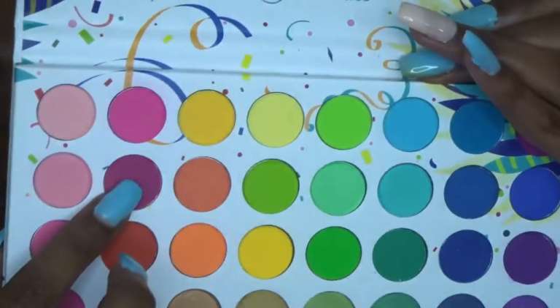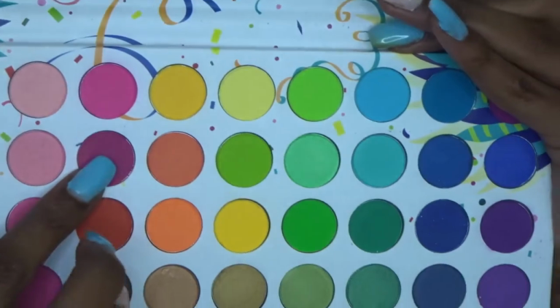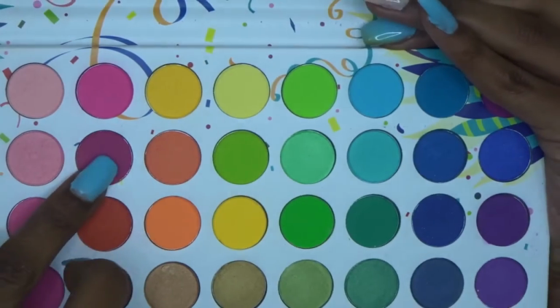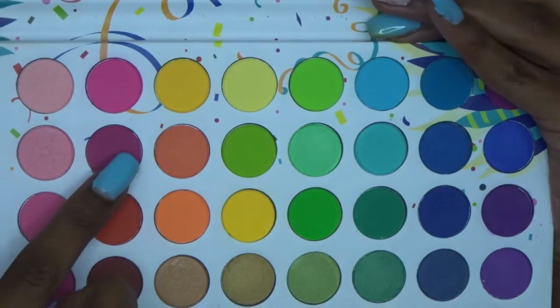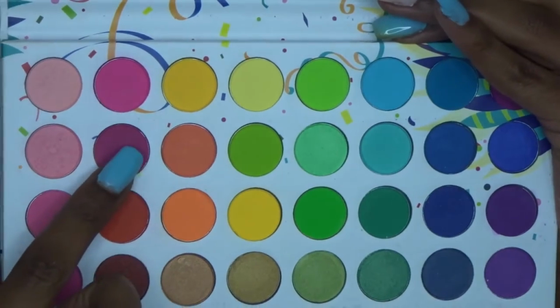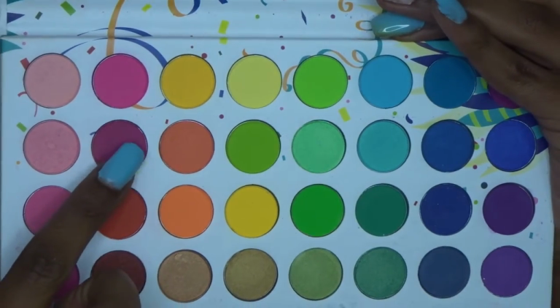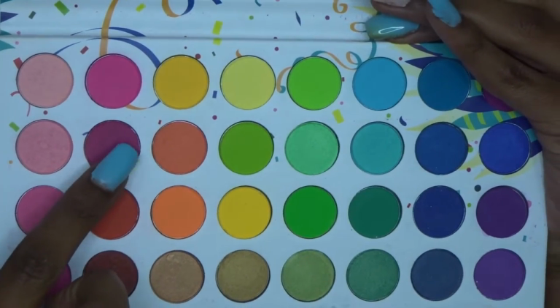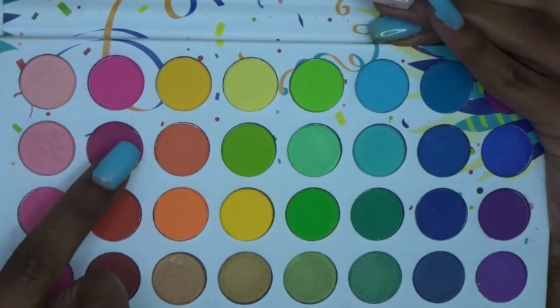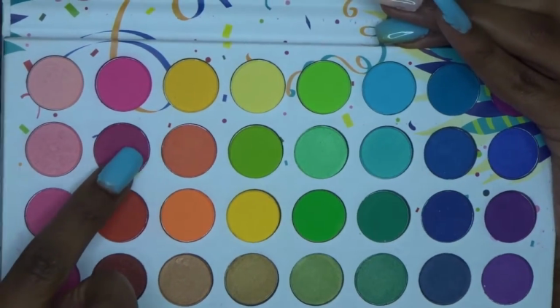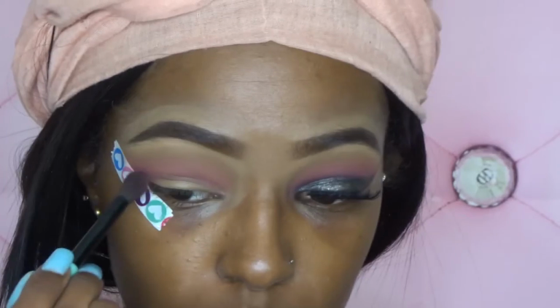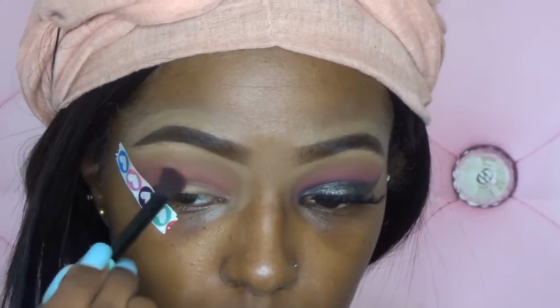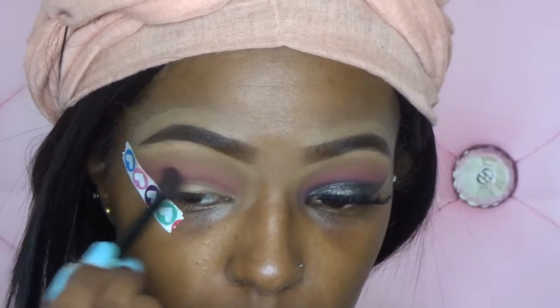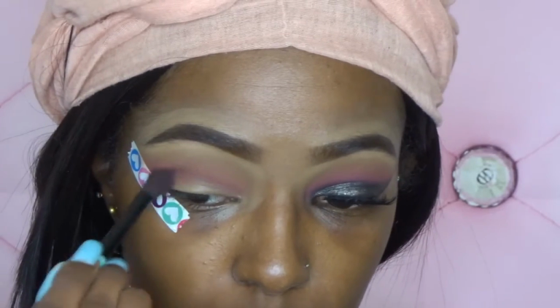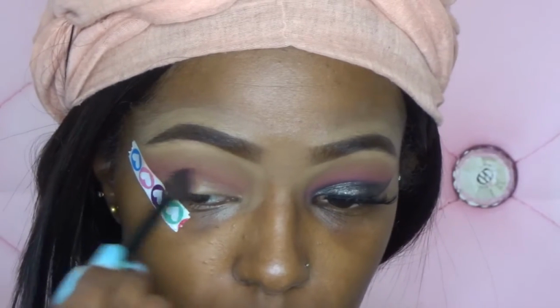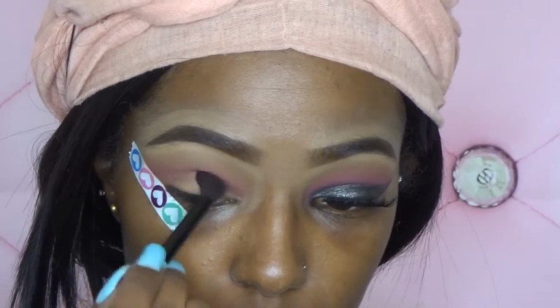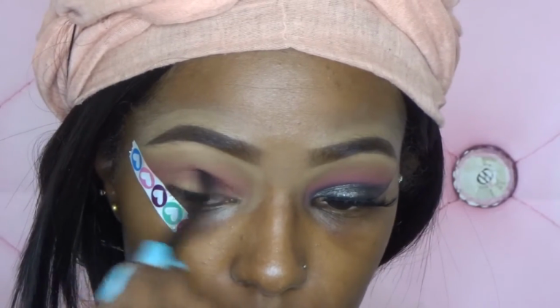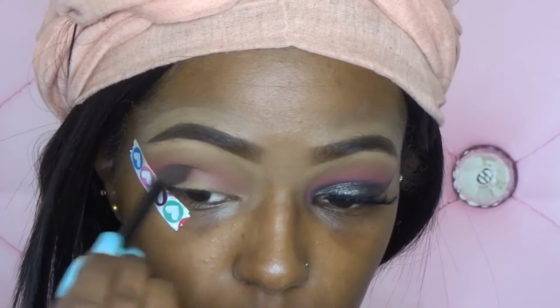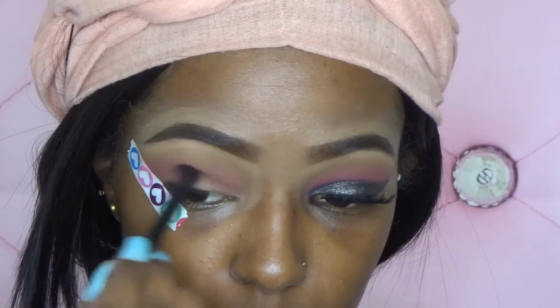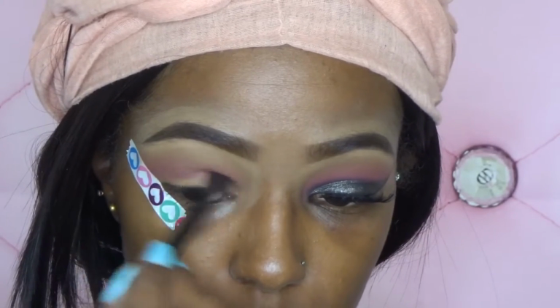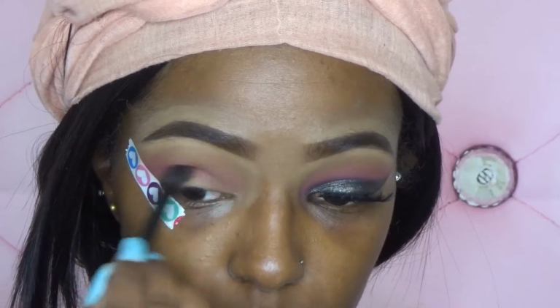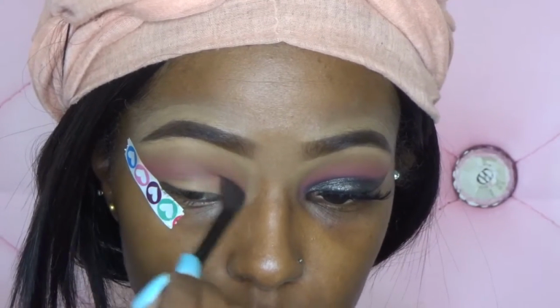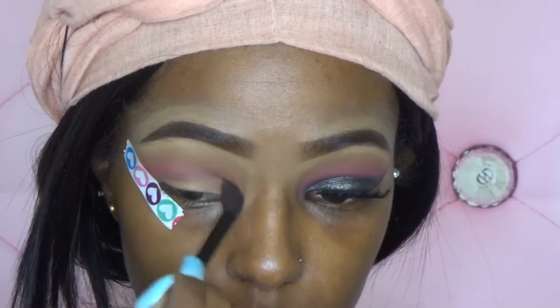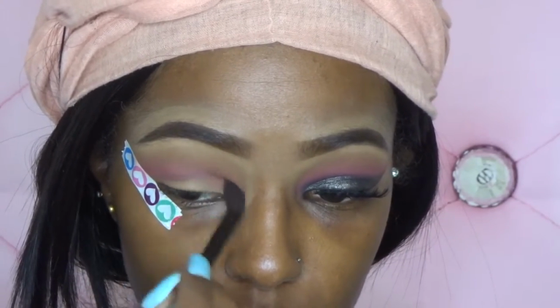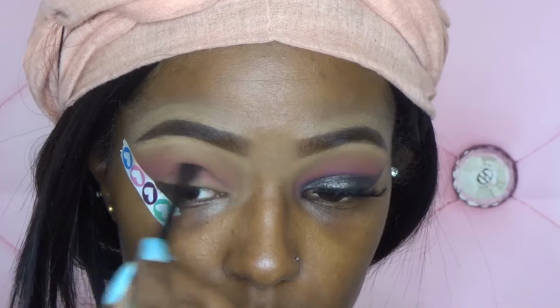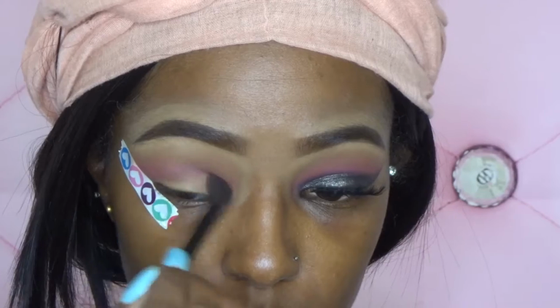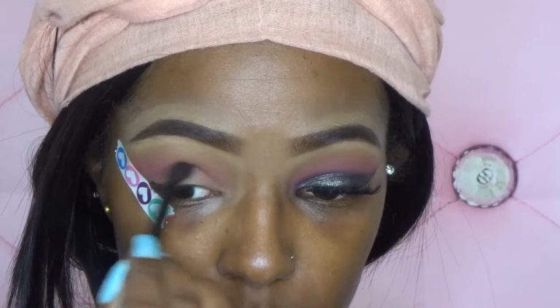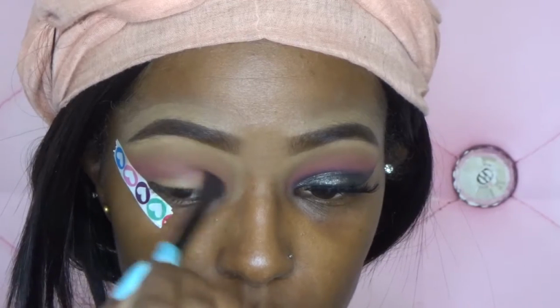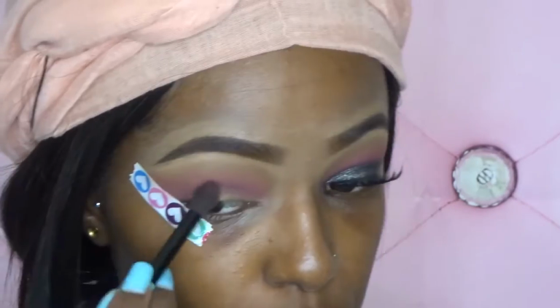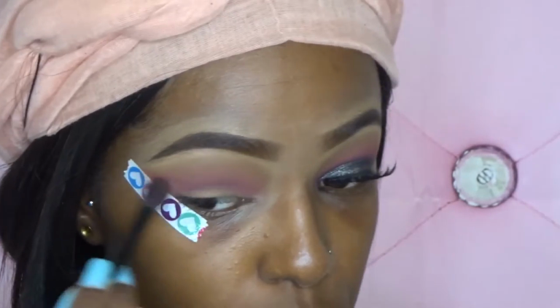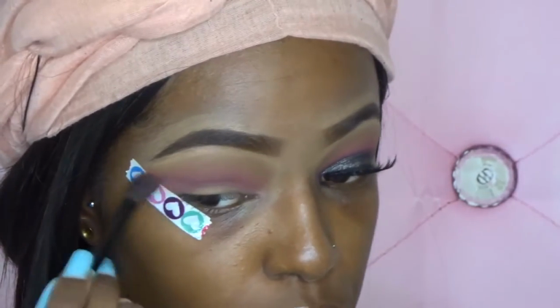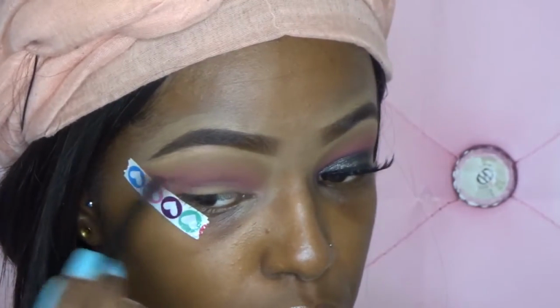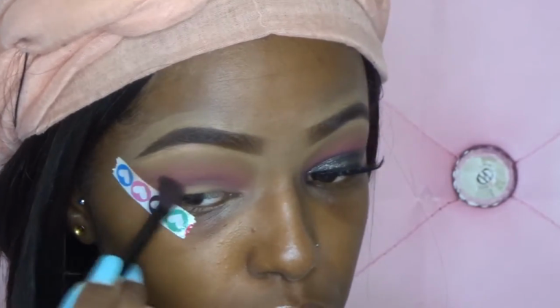Taking the darkest pink in the palette, I'm going to use that as my crease color and blend it into the two lighter pinks.